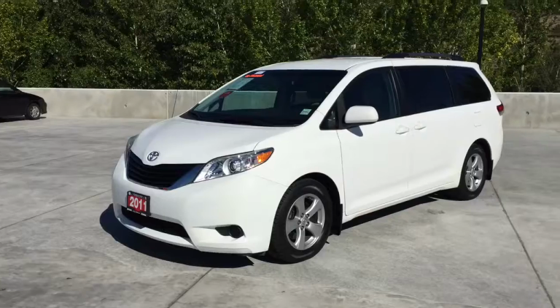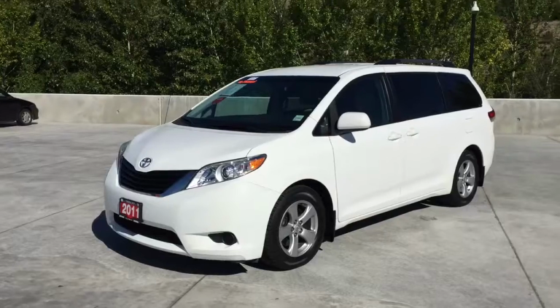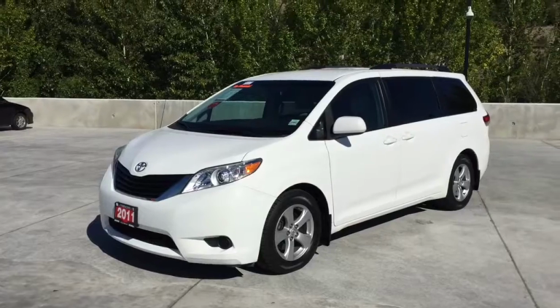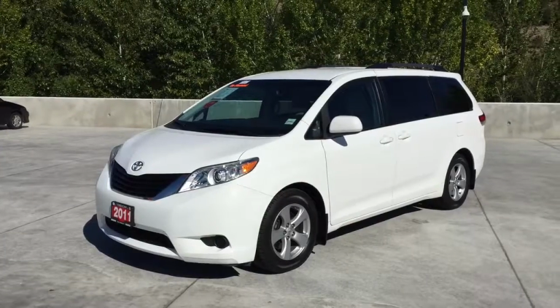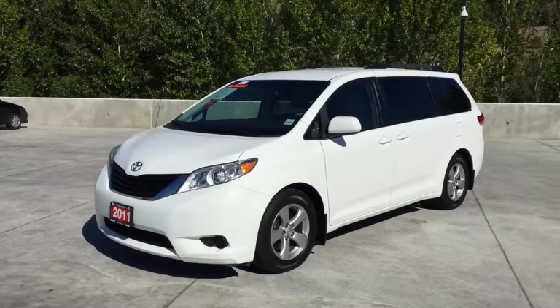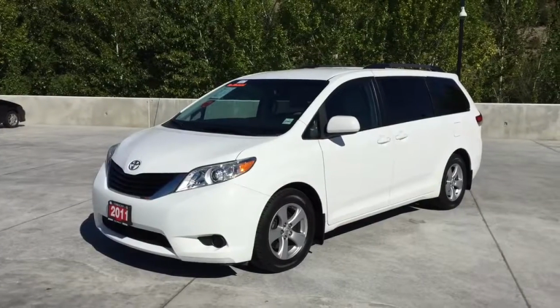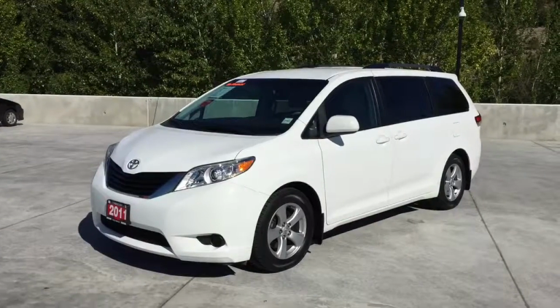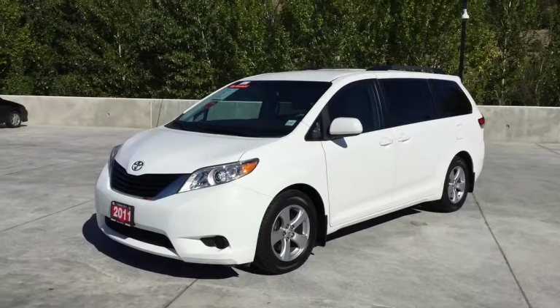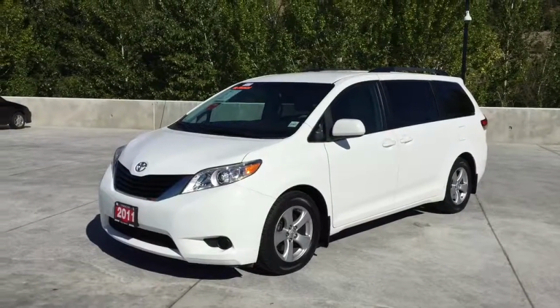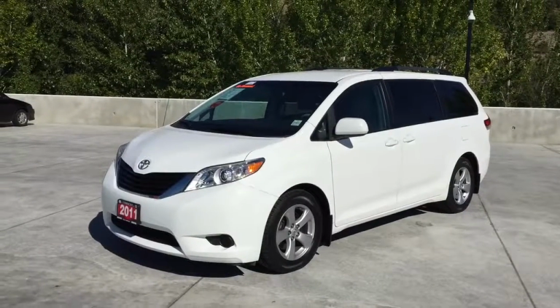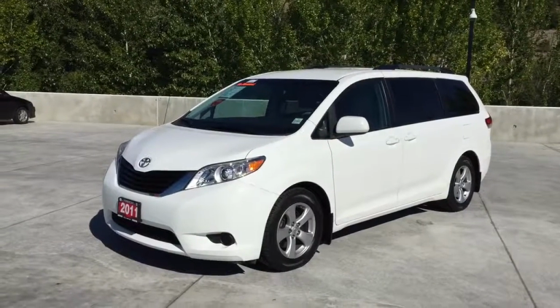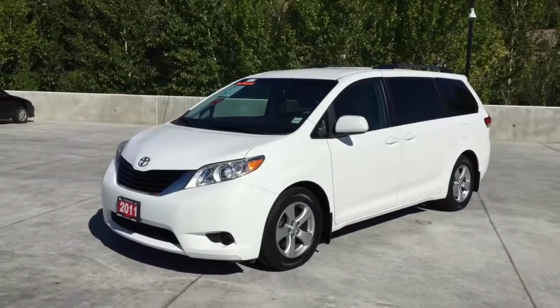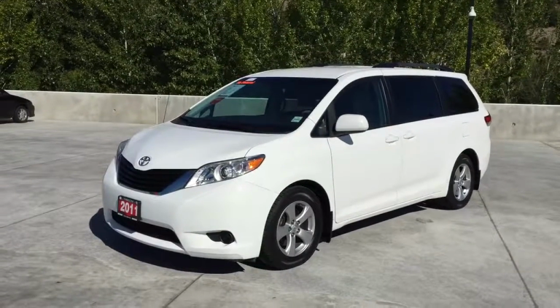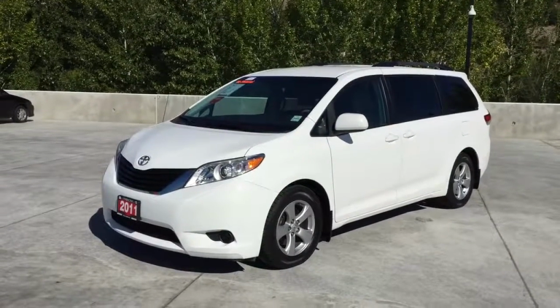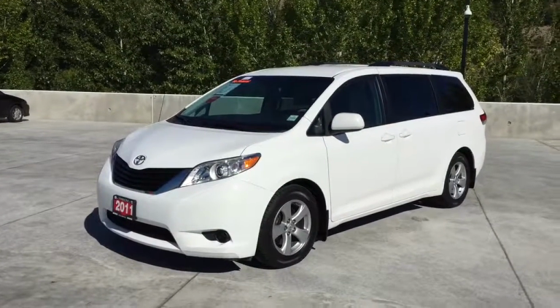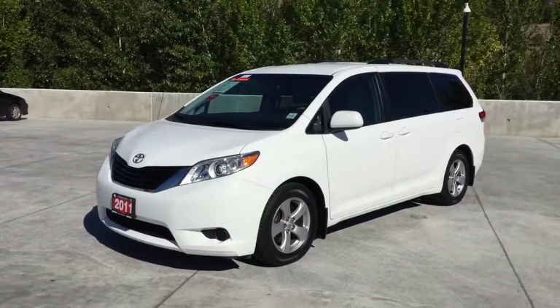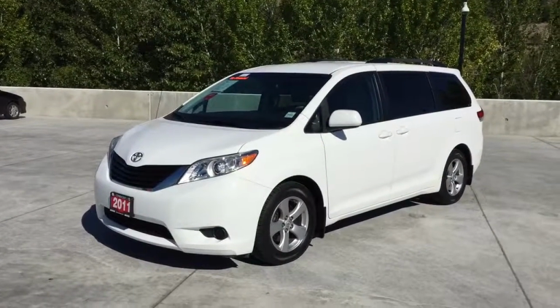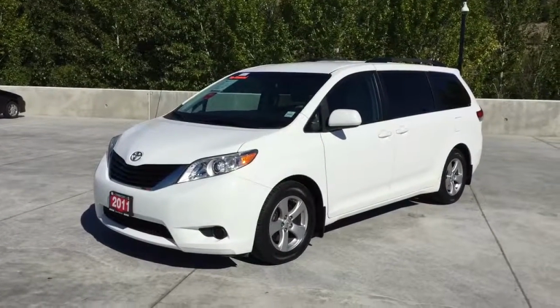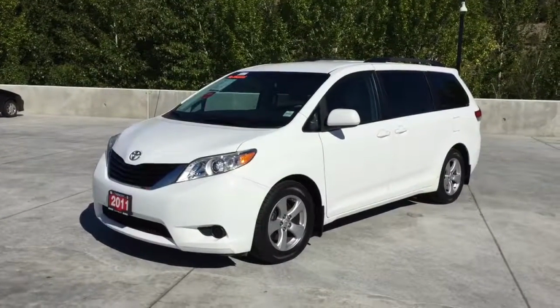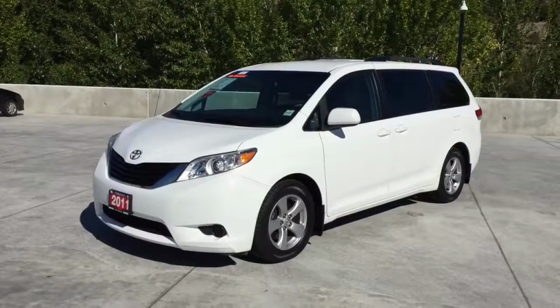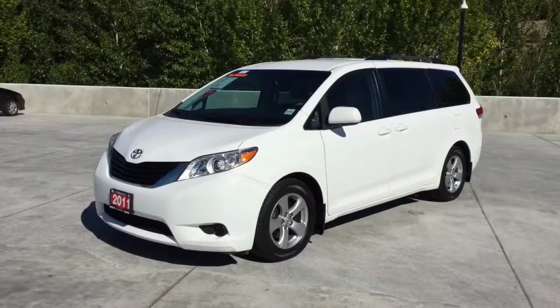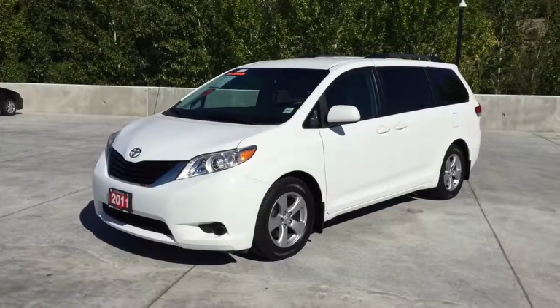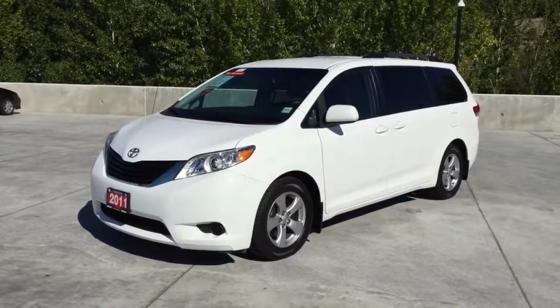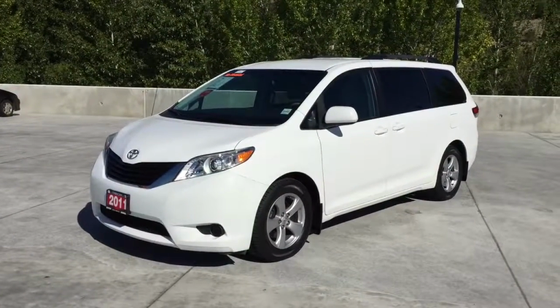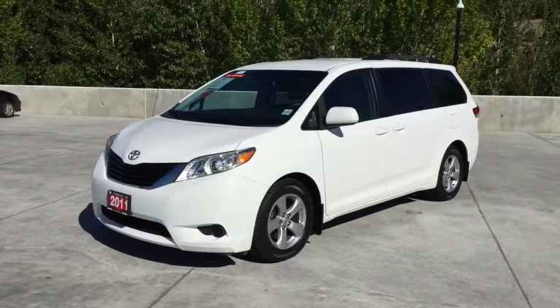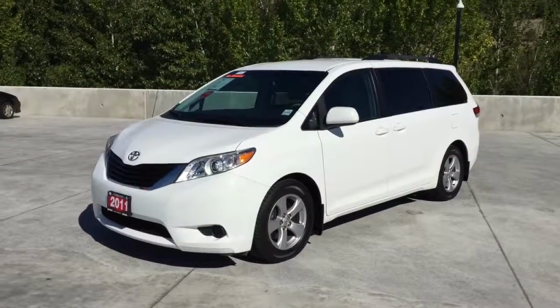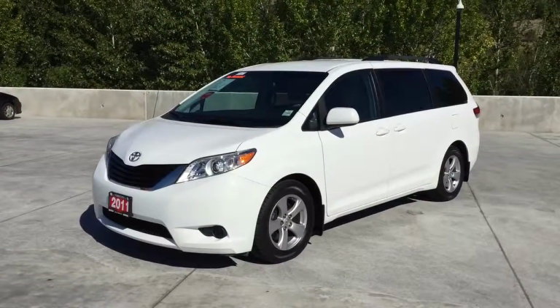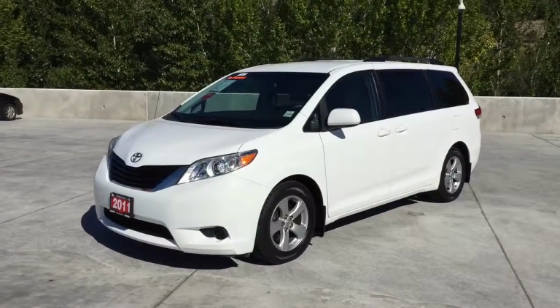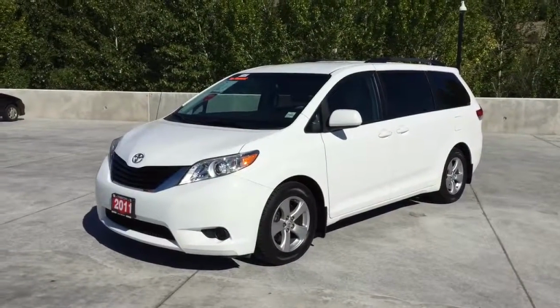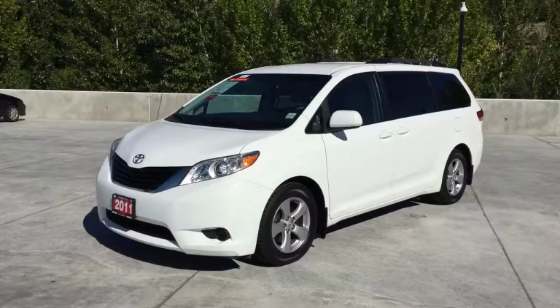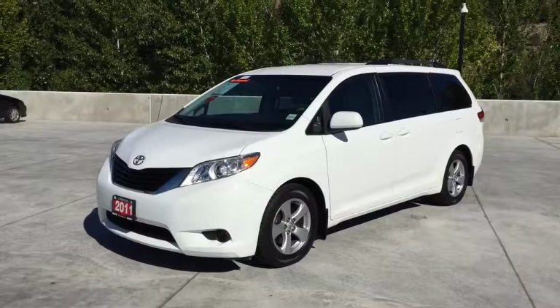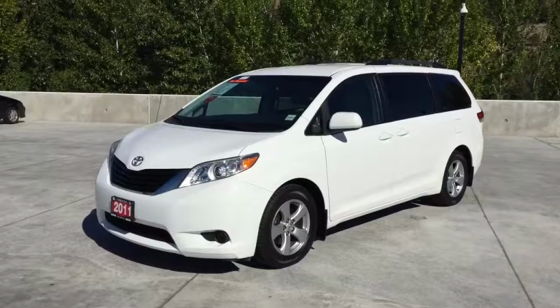Welcome to Harmony Honda. We are located at 2550 Enterprise Way in Kelowna, BC.